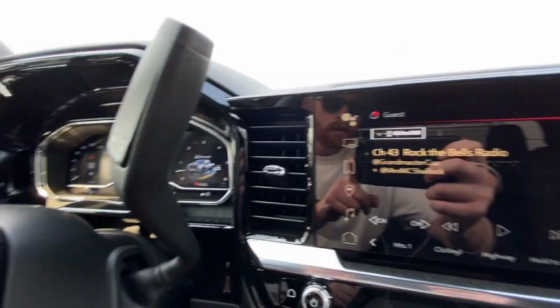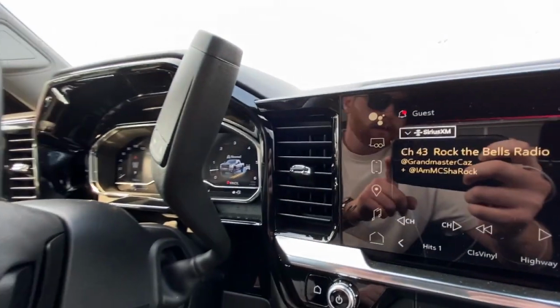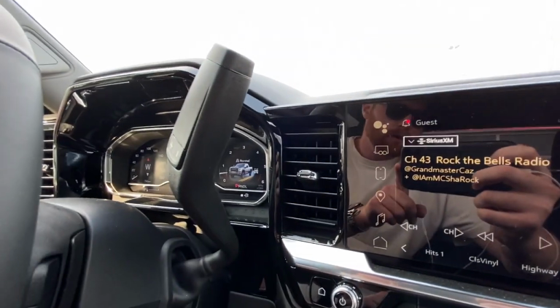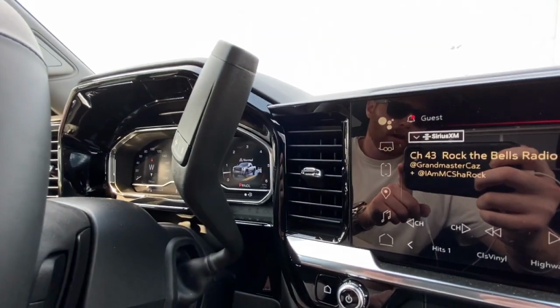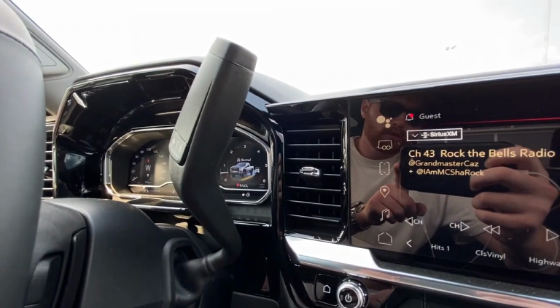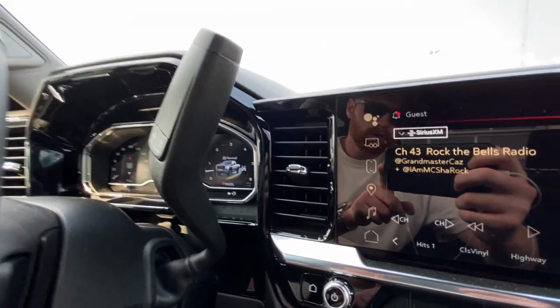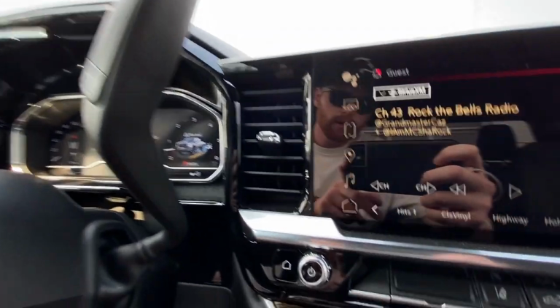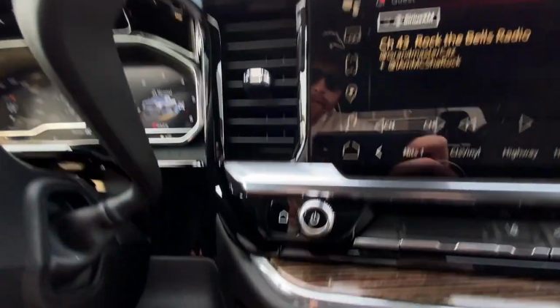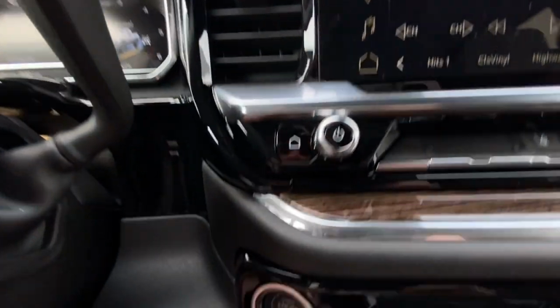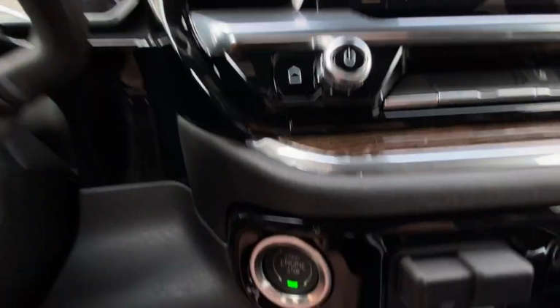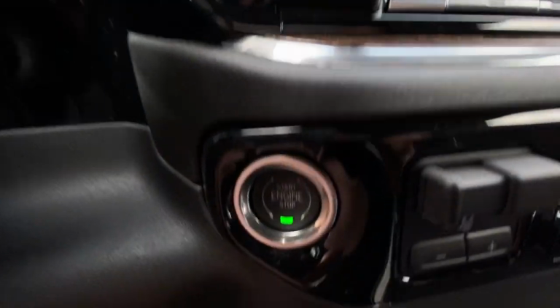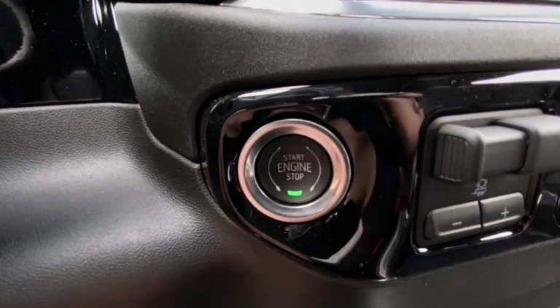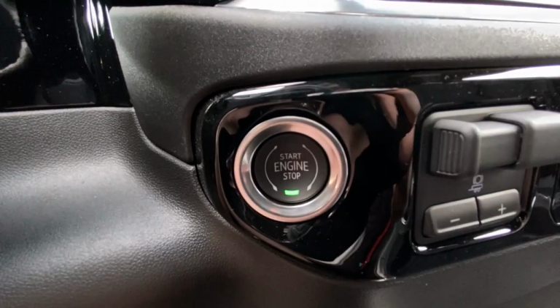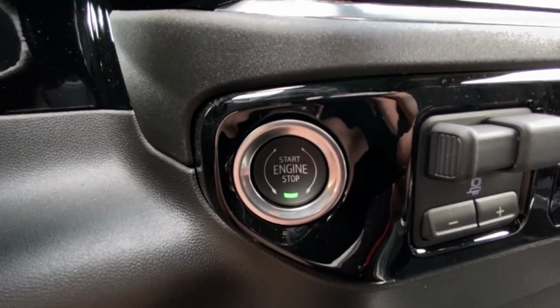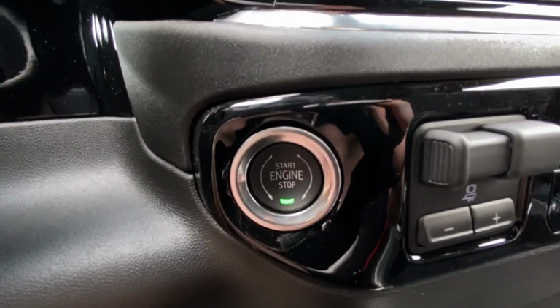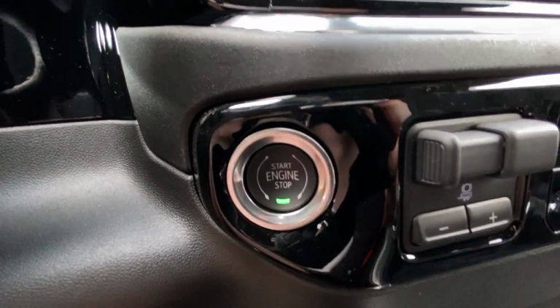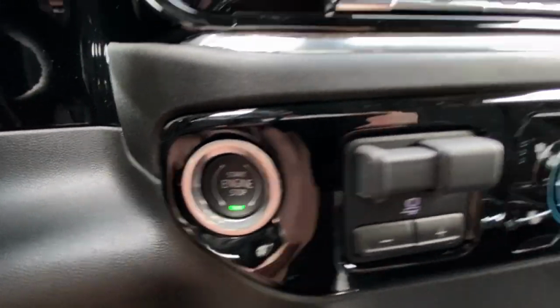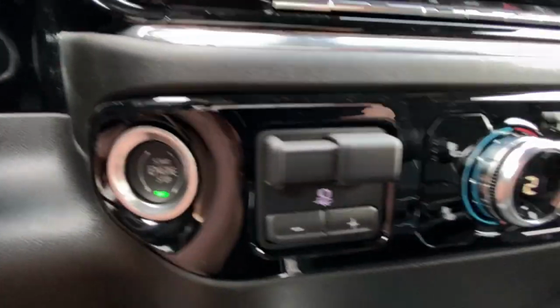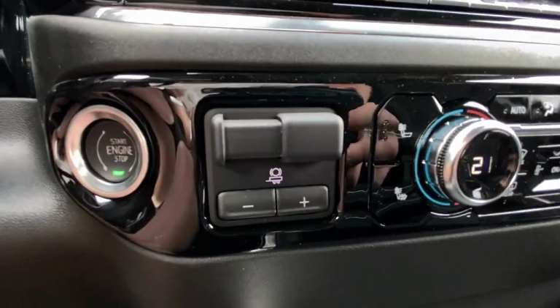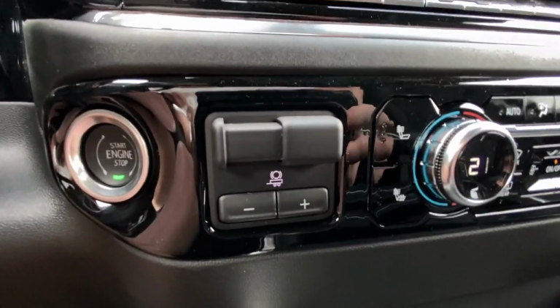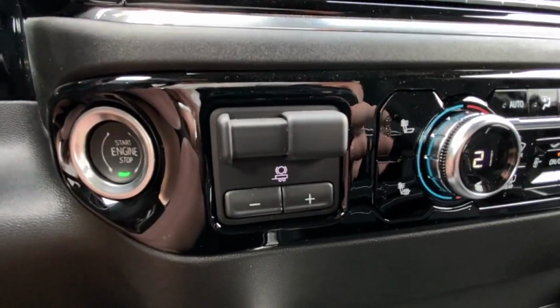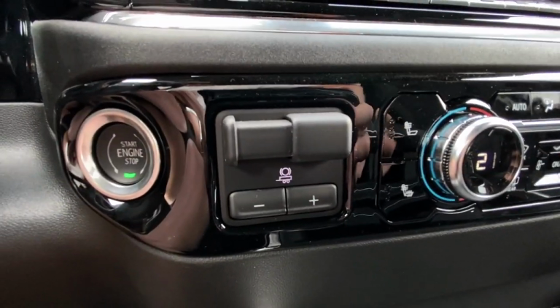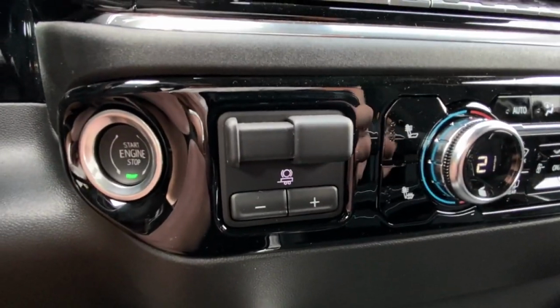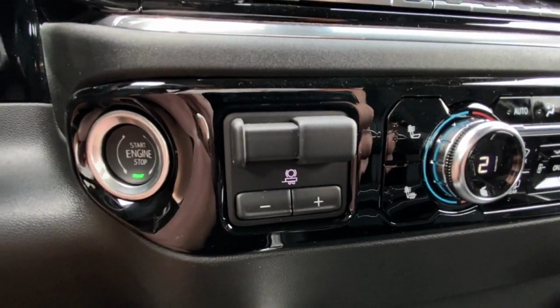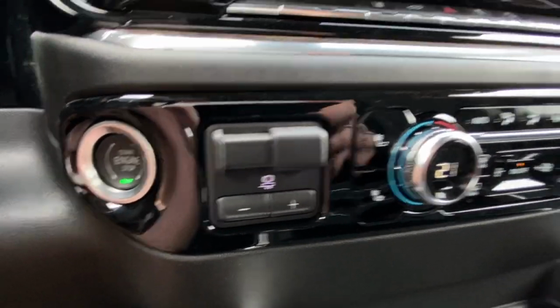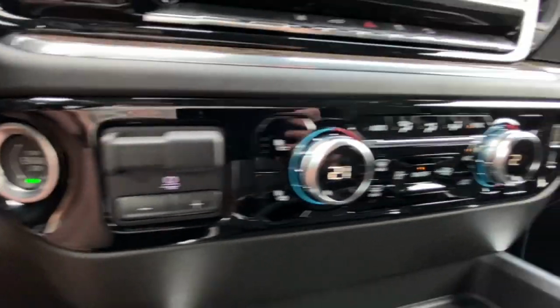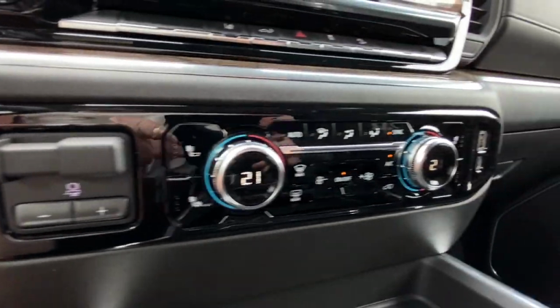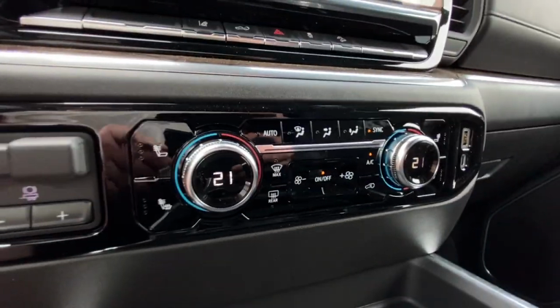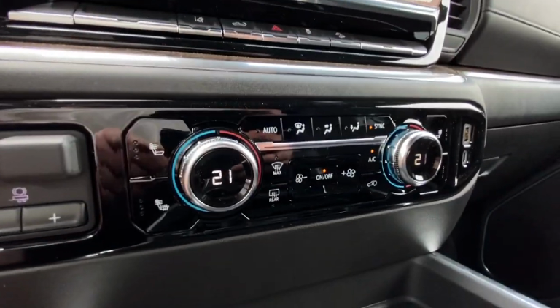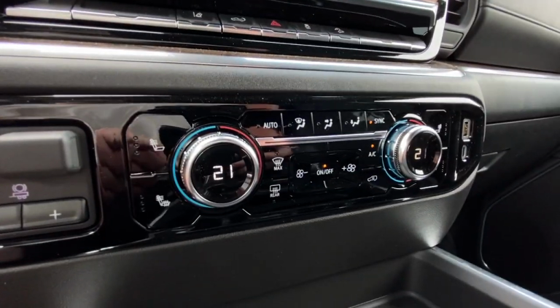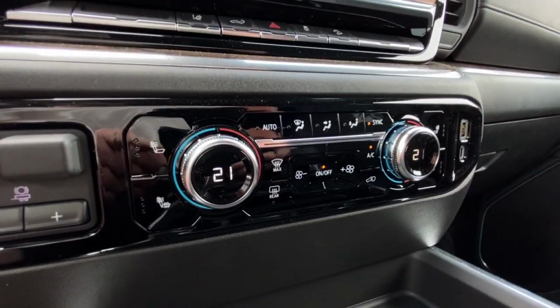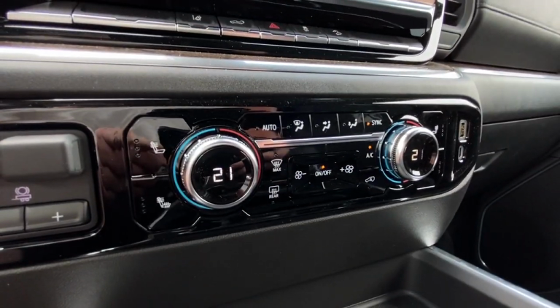The interior also features a steering column shifter, push to start ignition, integrated trailer braking, and dual zone climate control.